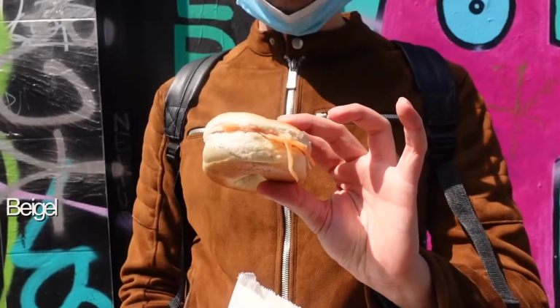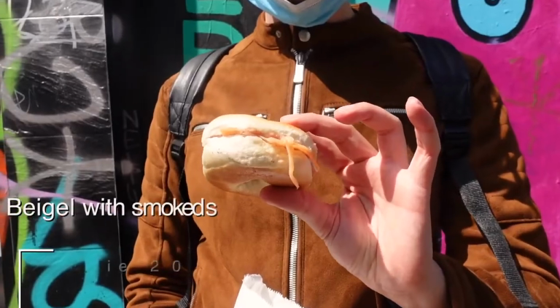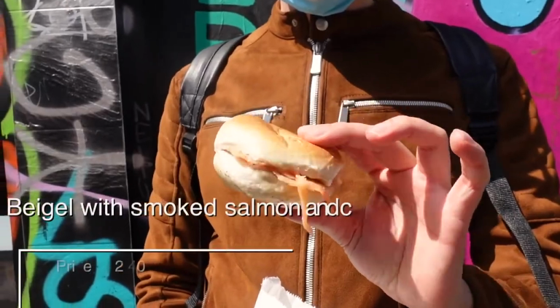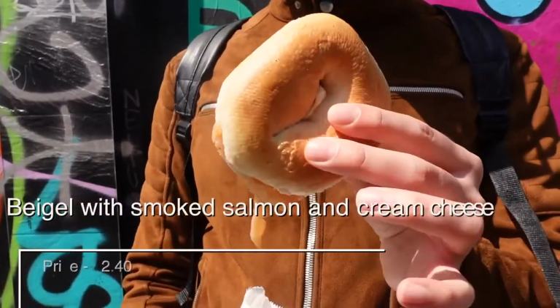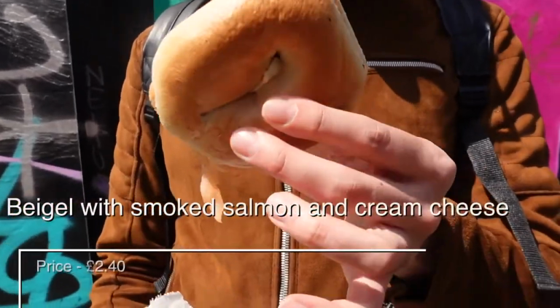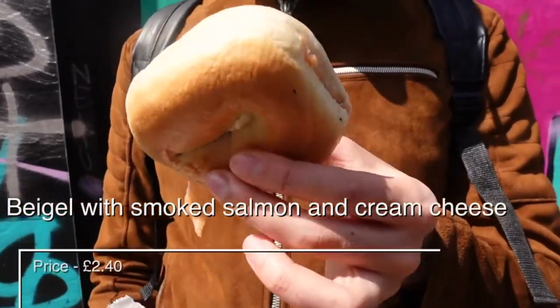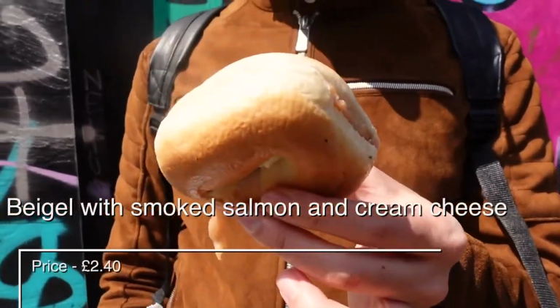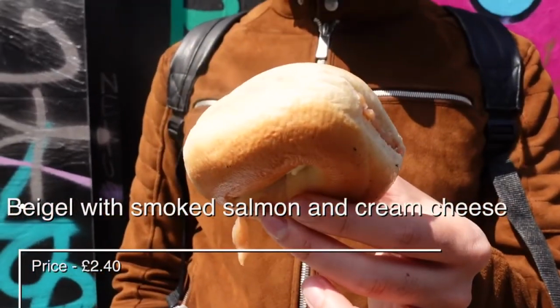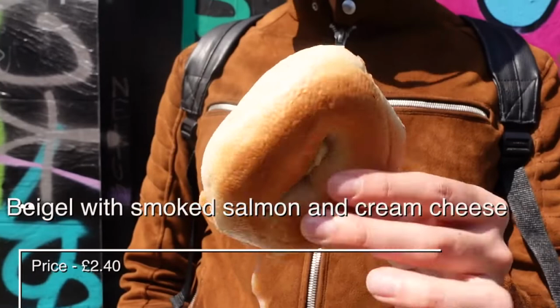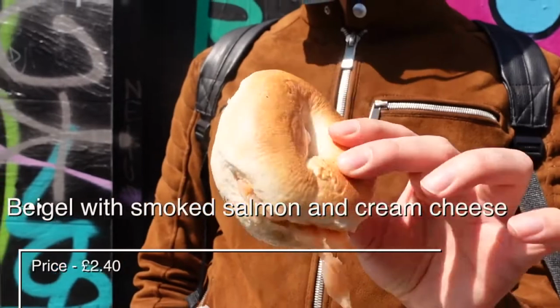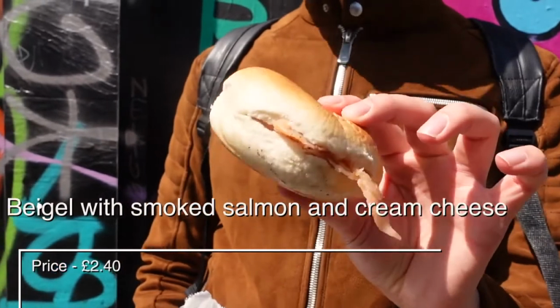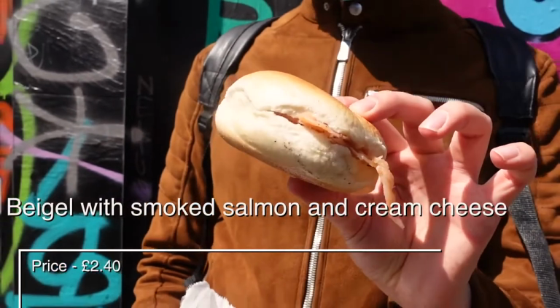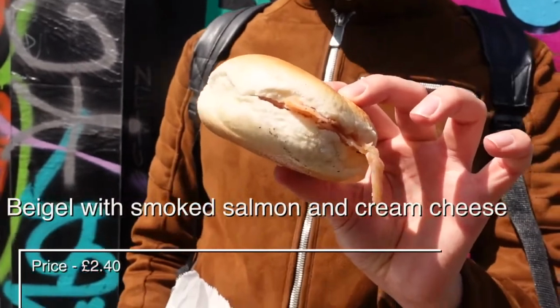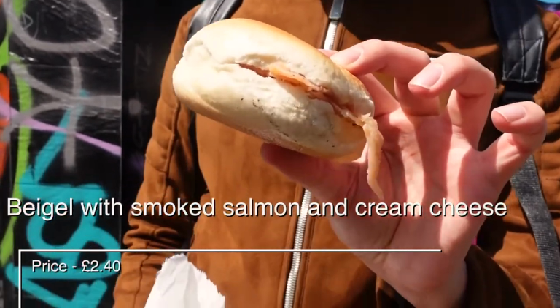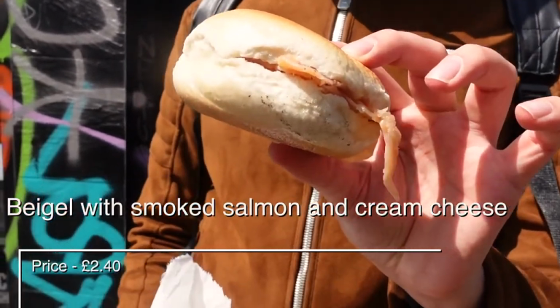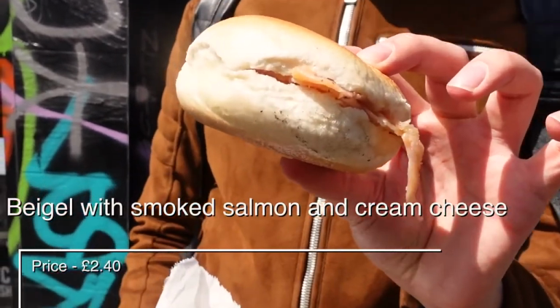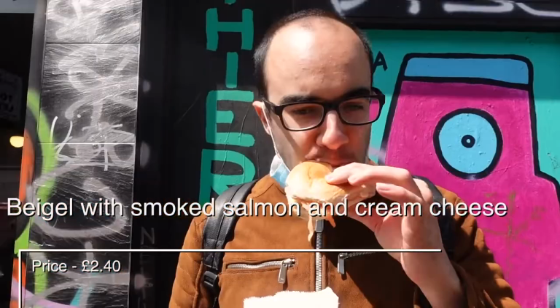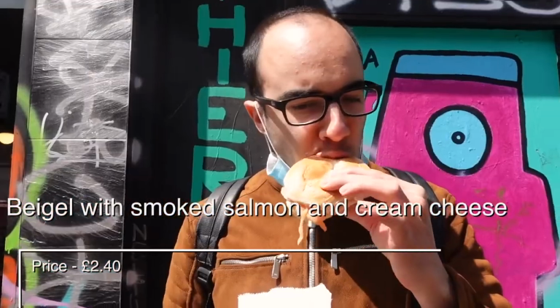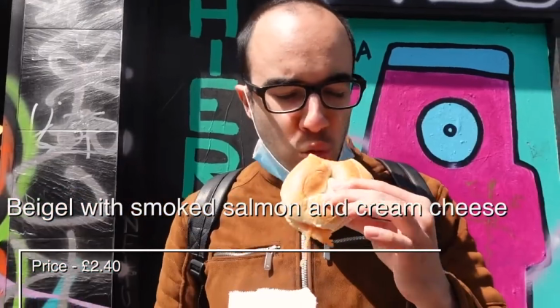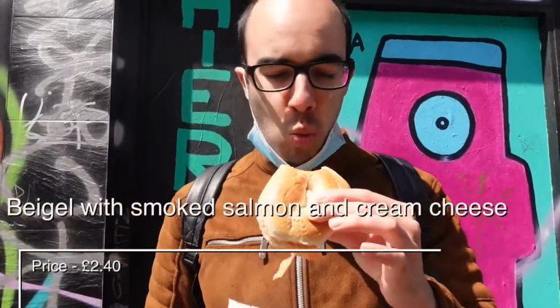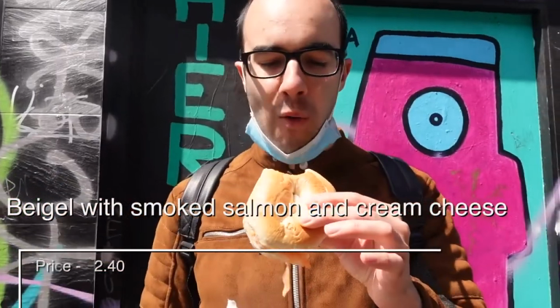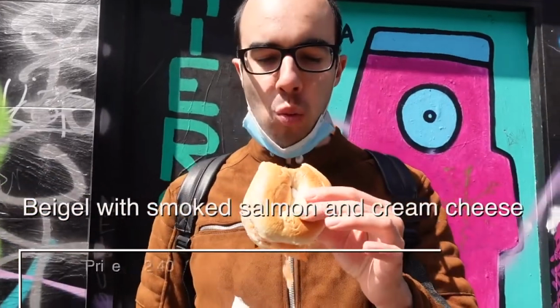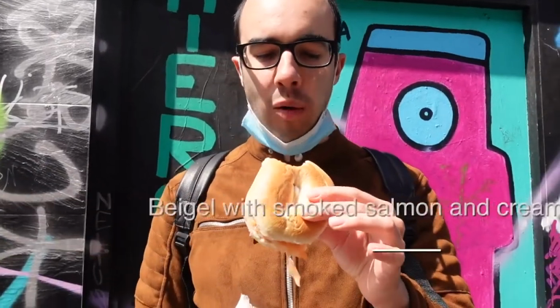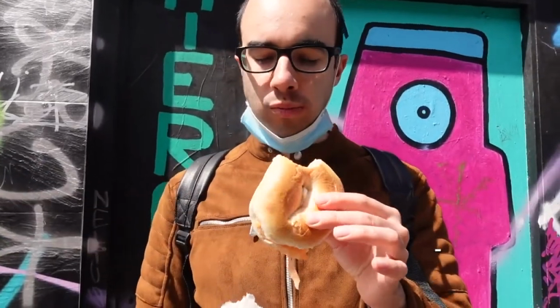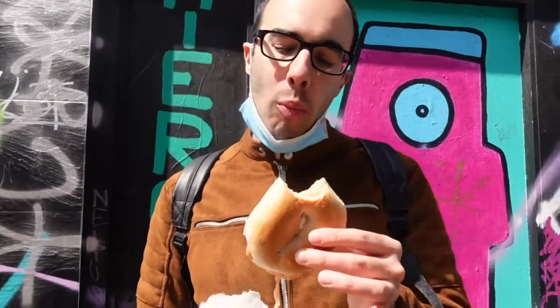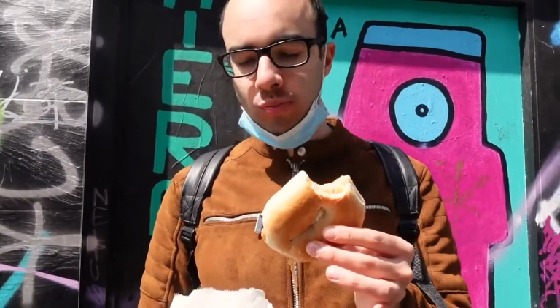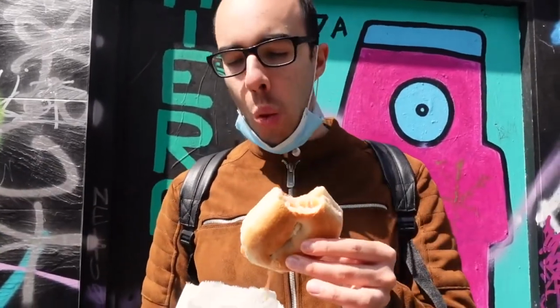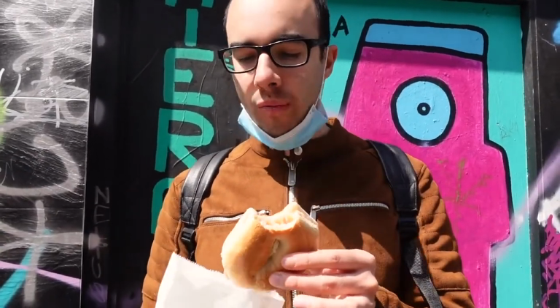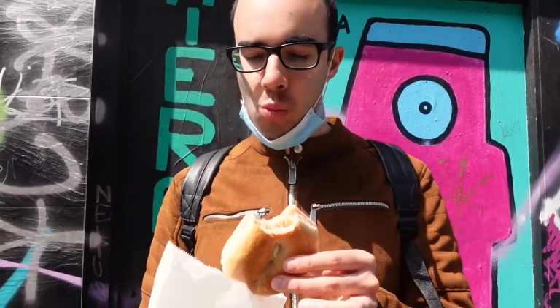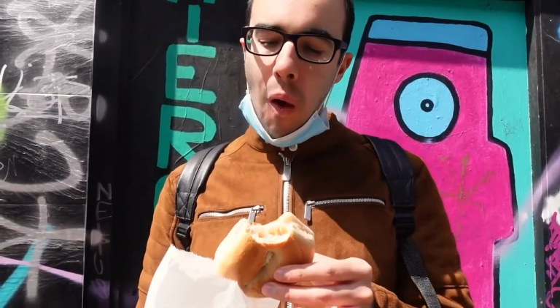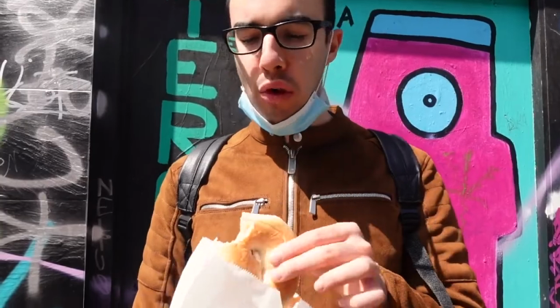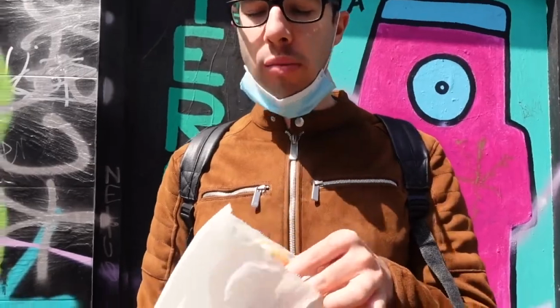We got a bagel with salmon and cream cheese and it cost only £2.40. What a great bargain!